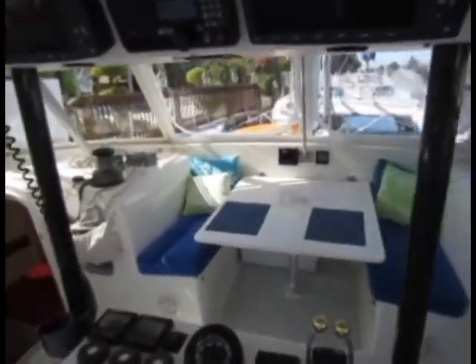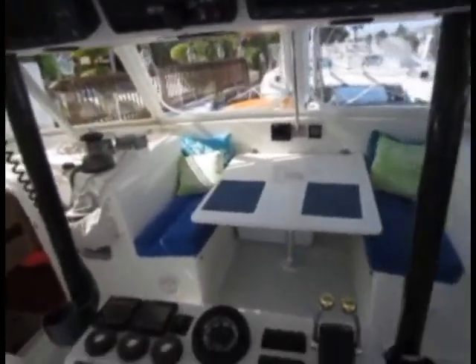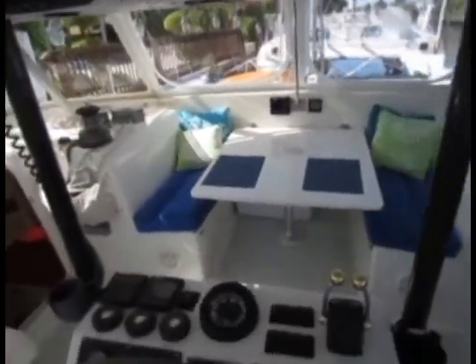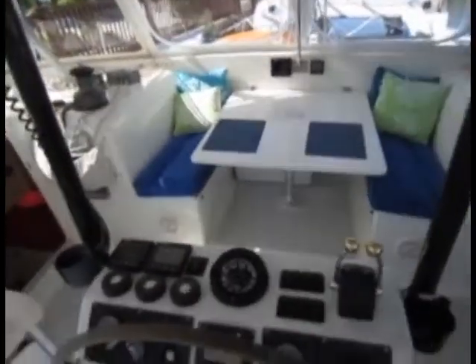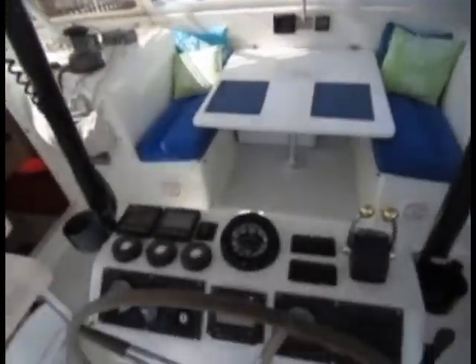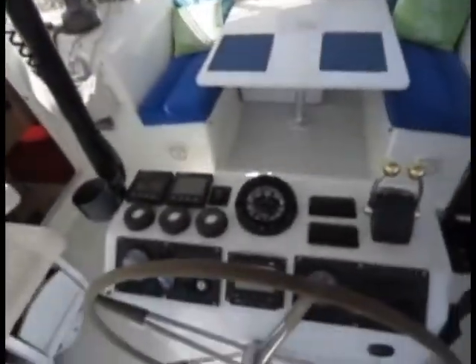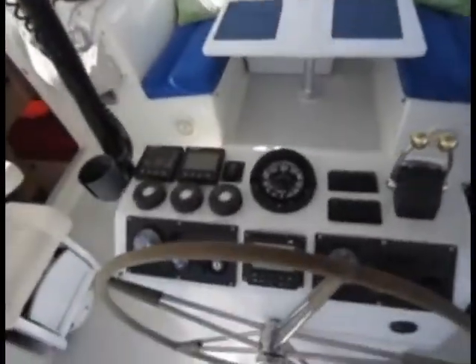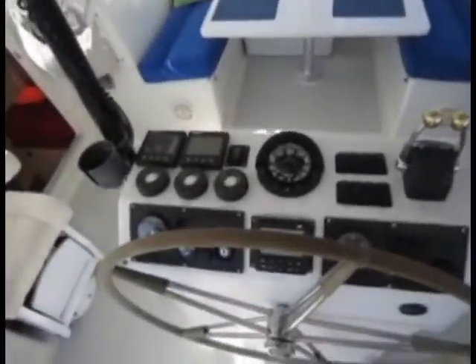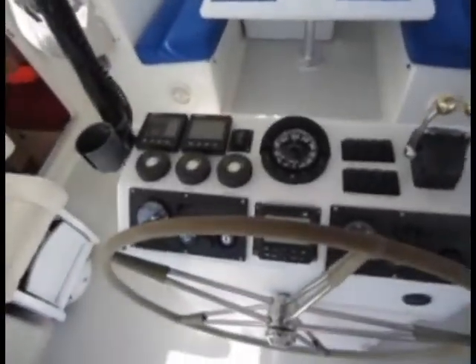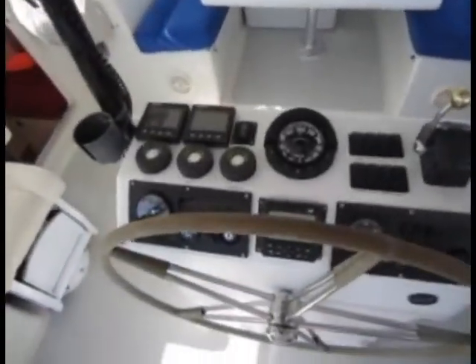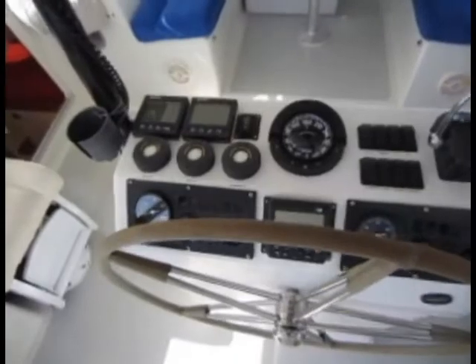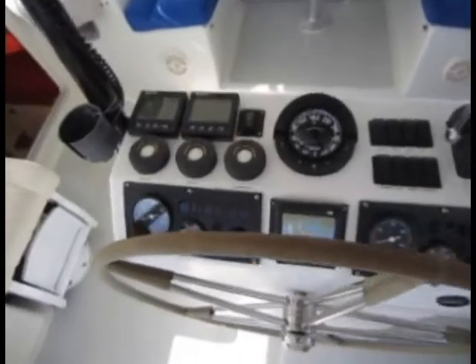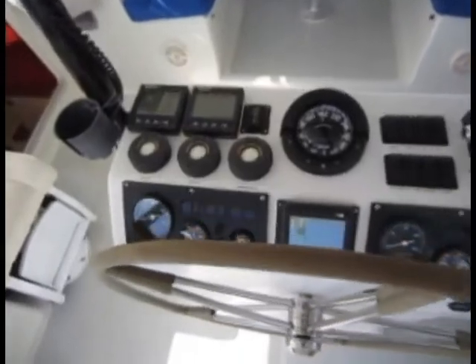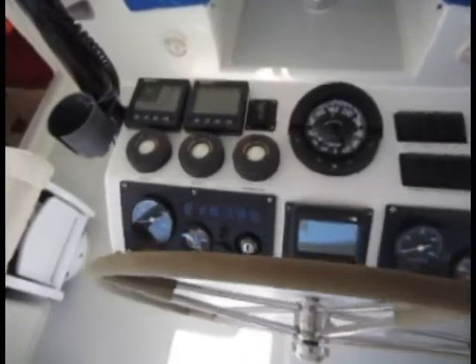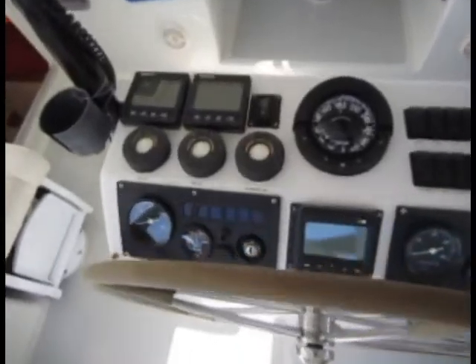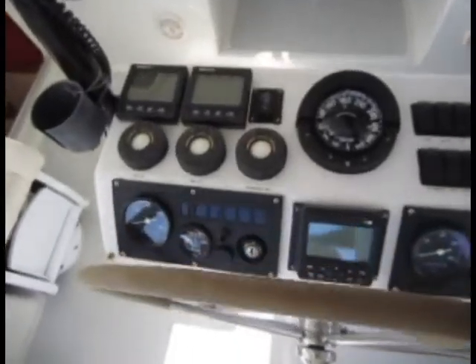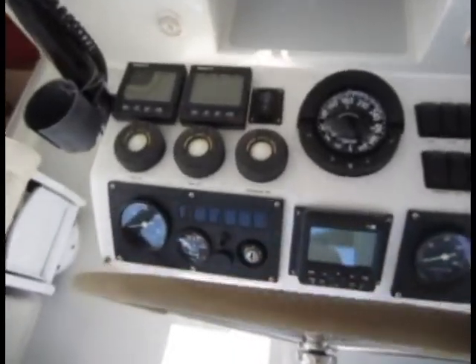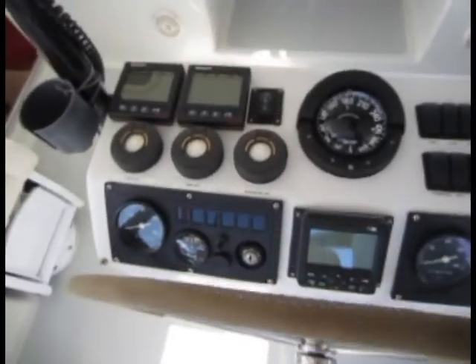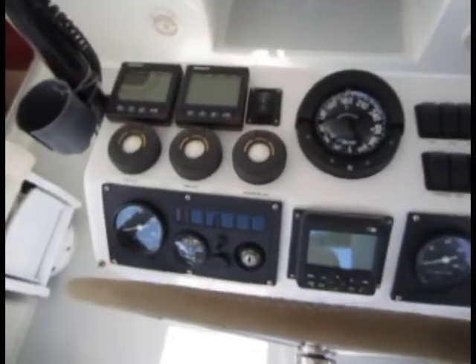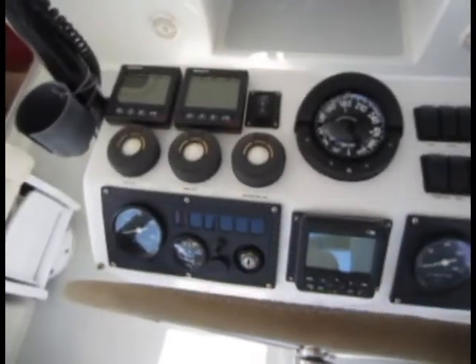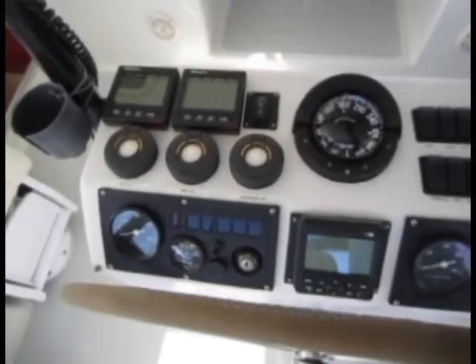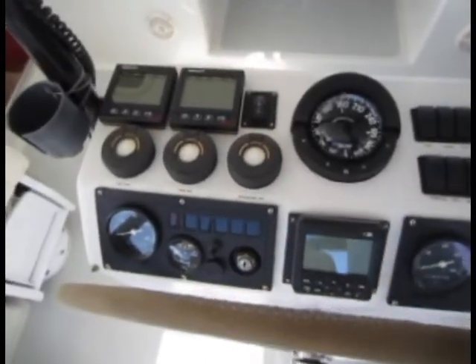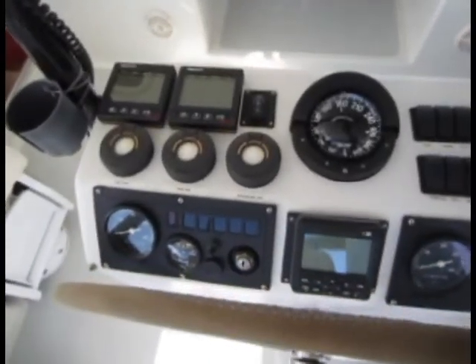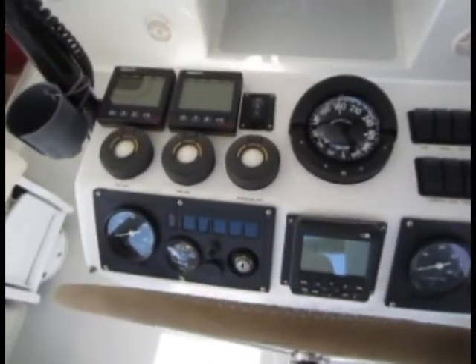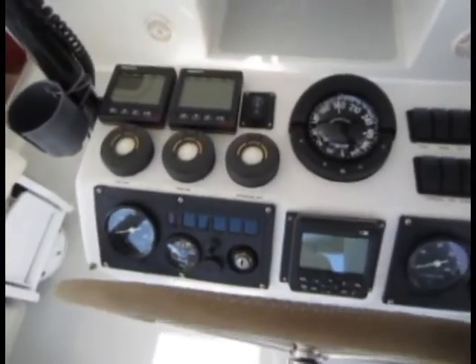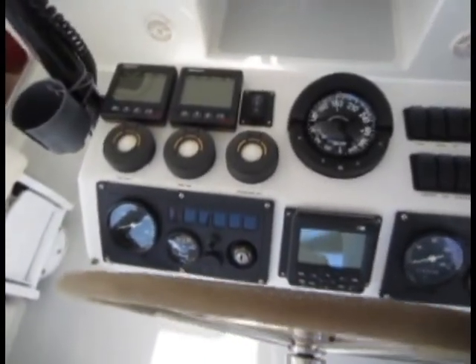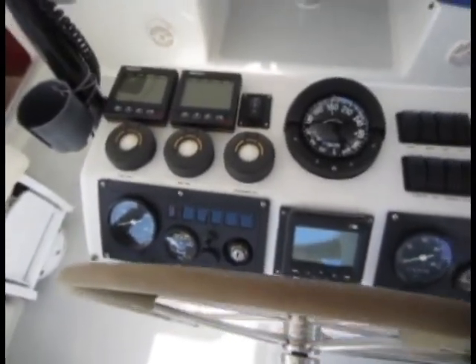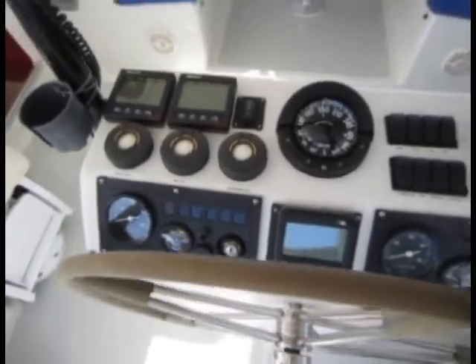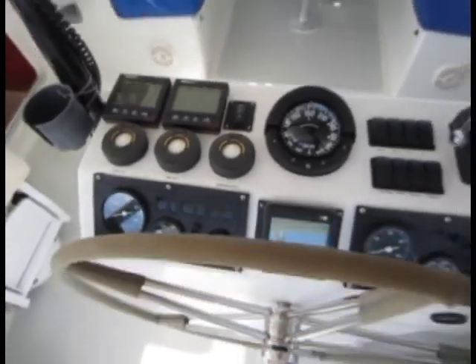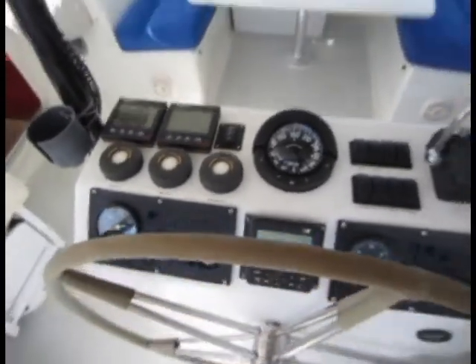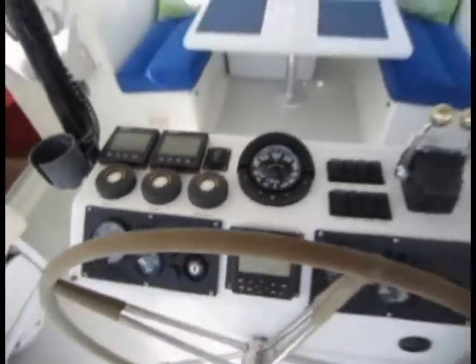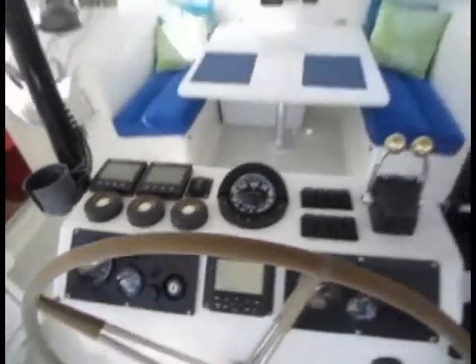There are remotes for the electric winches right here on the main console. Thanks for your visit.